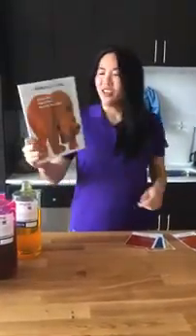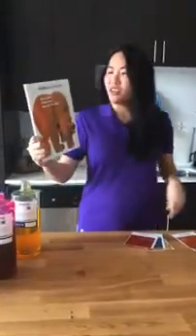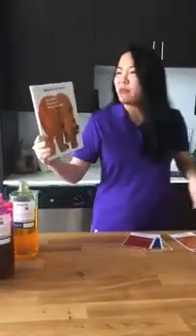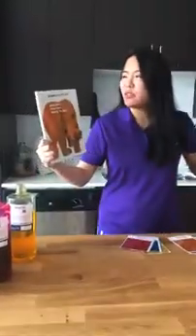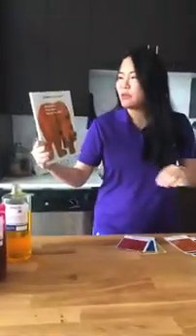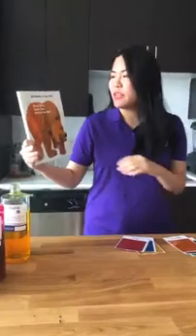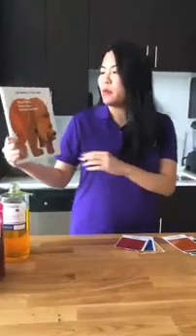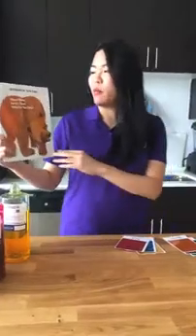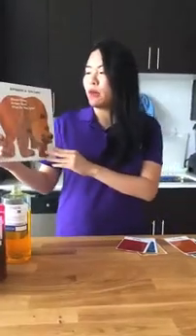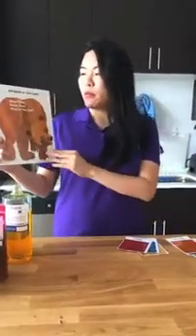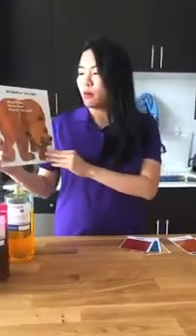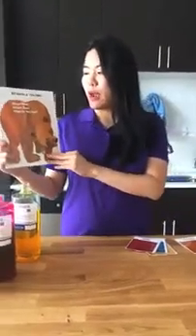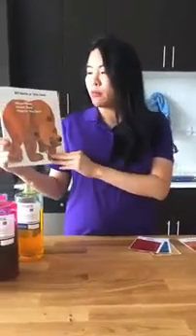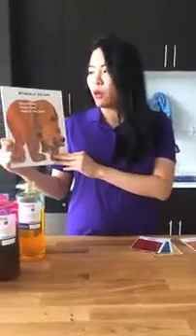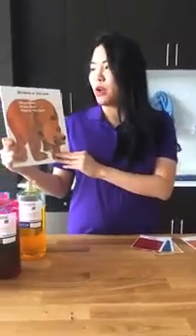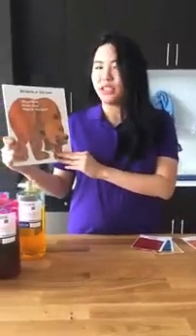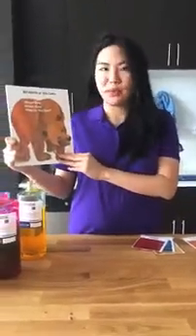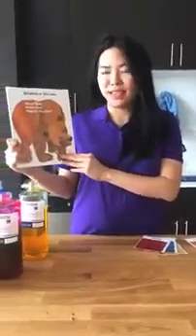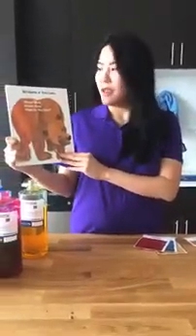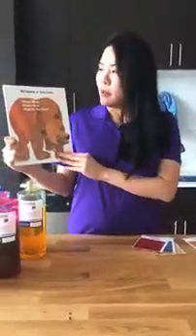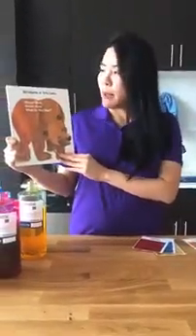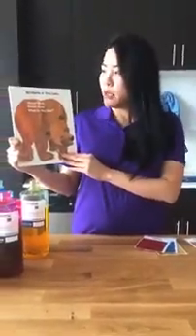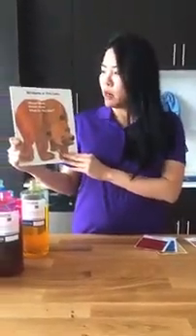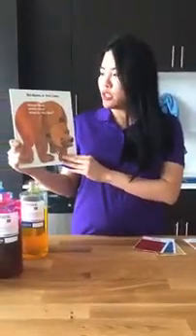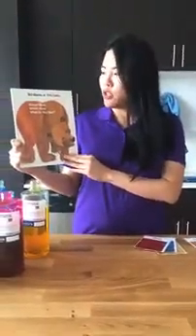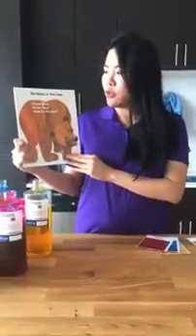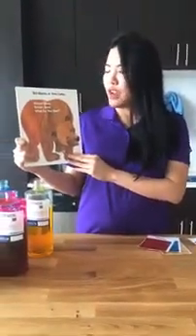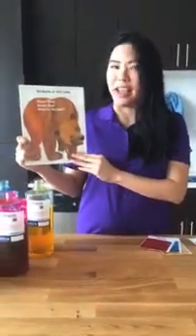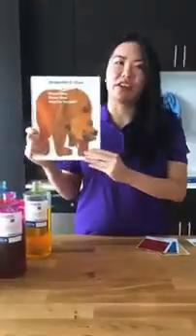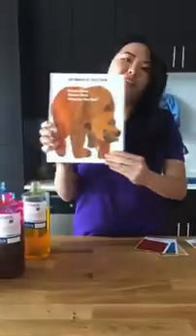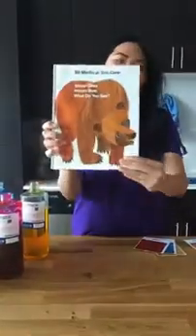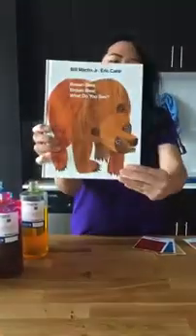So I'm going to be reading Brown Bear, Brown Bear, What Do You See? by Bill Martin Jr. and Eric Carle.